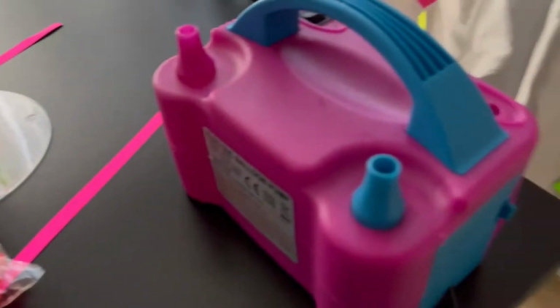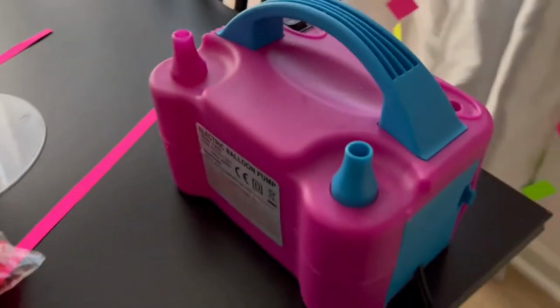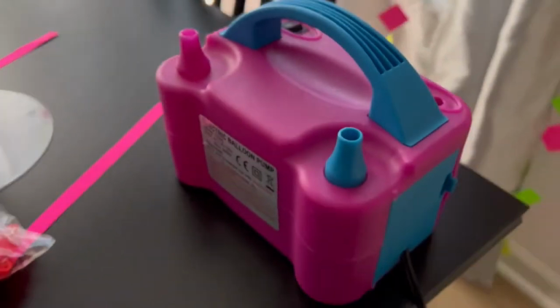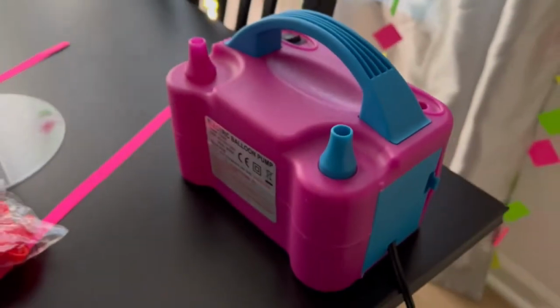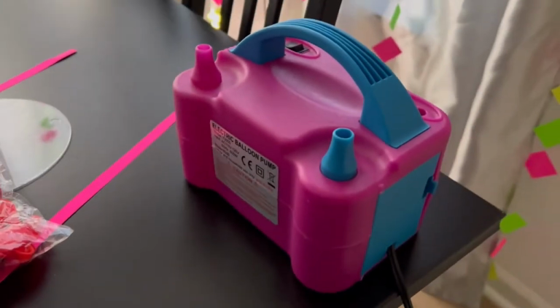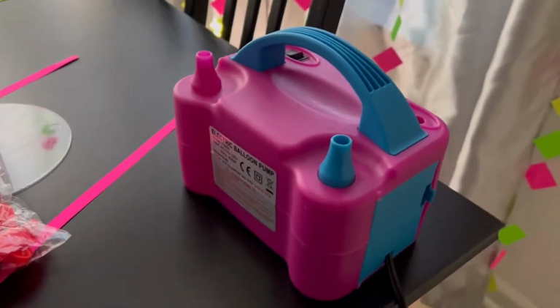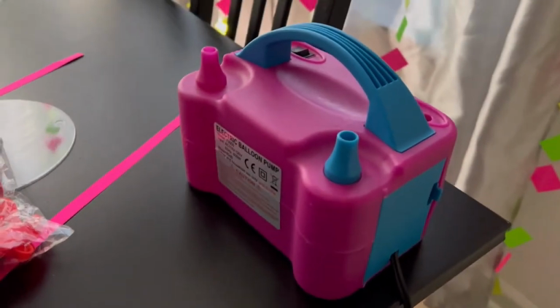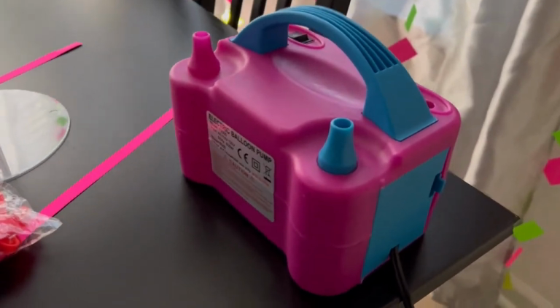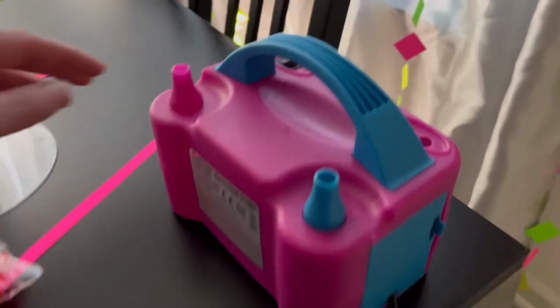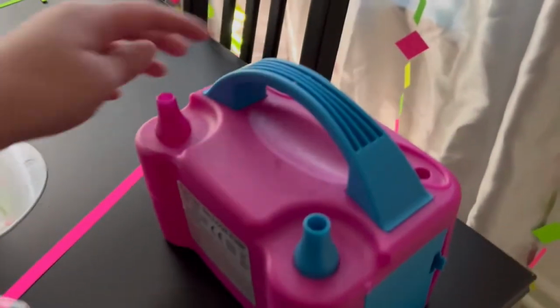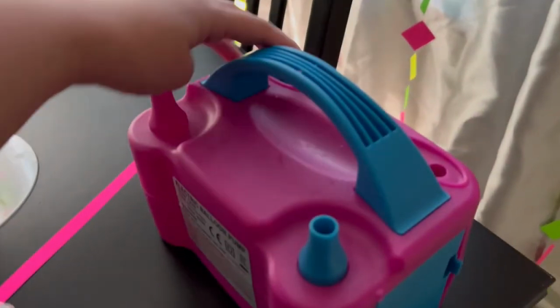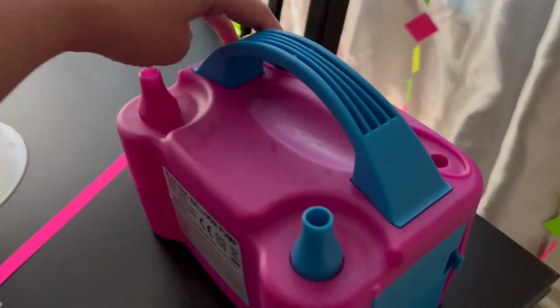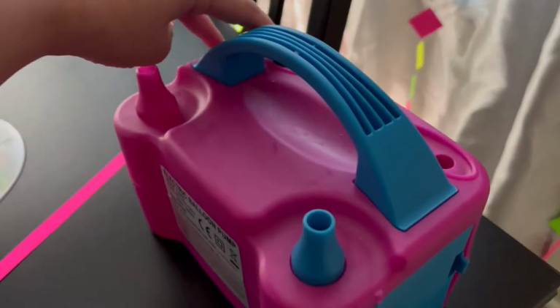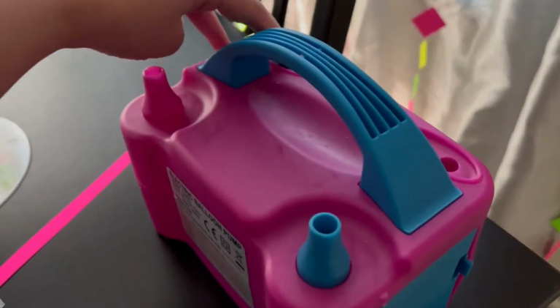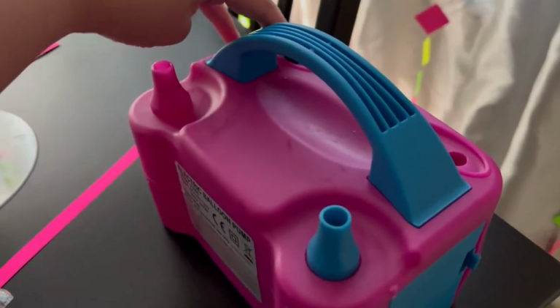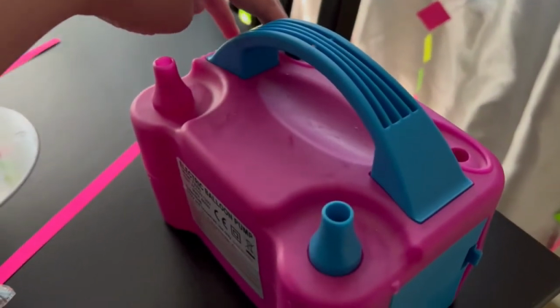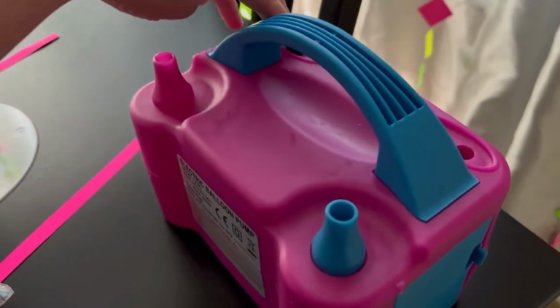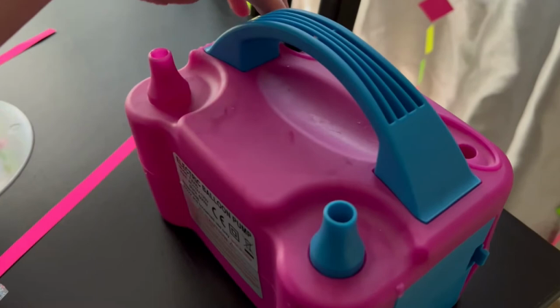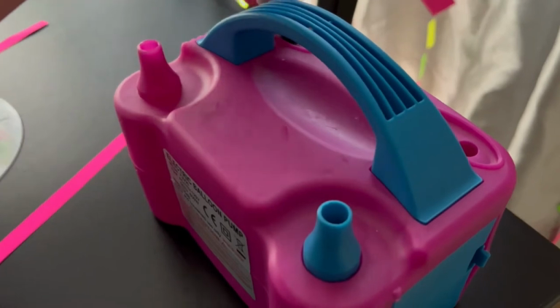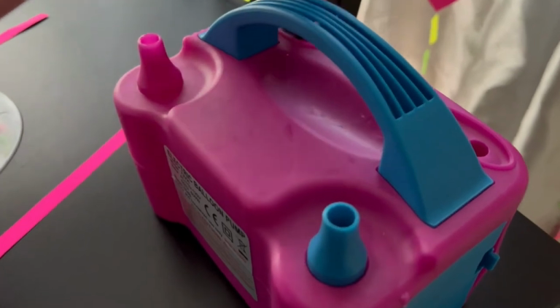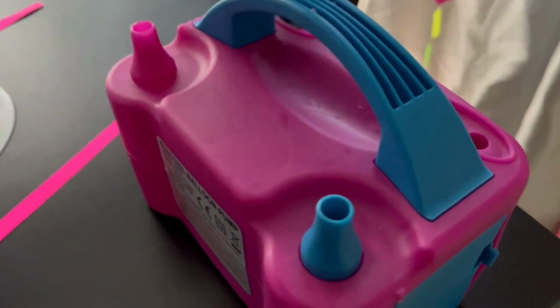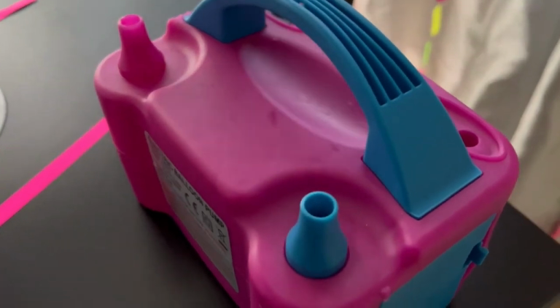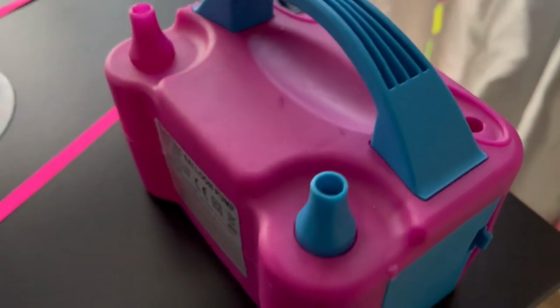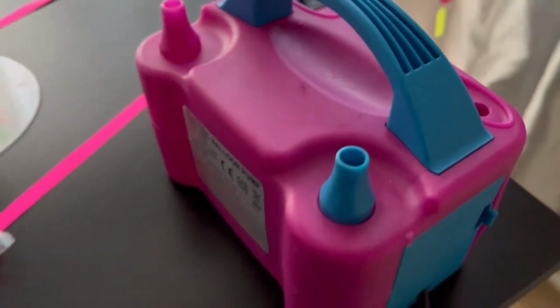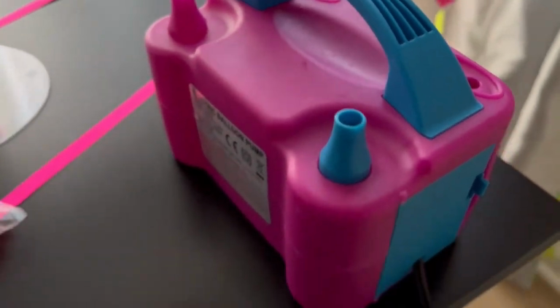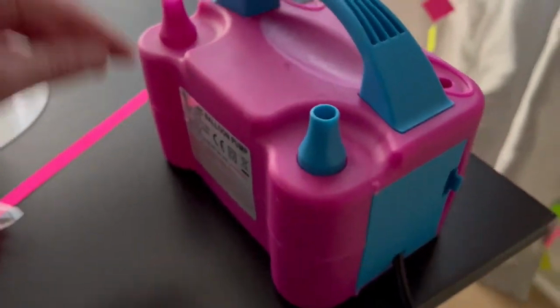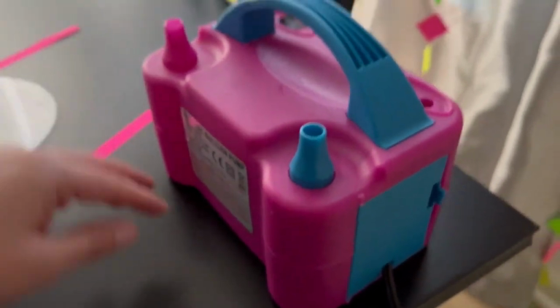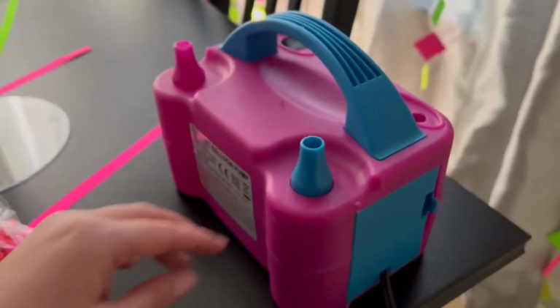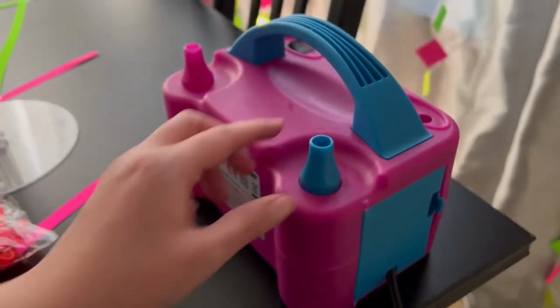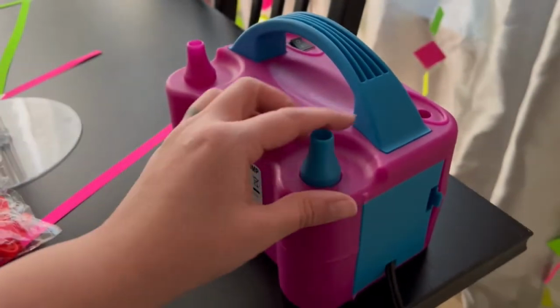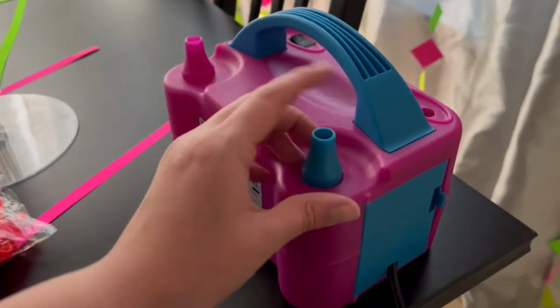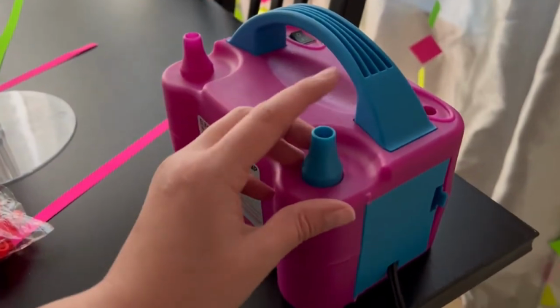To inflate them, I used this balloon pump. Seriously, this was a great investment.